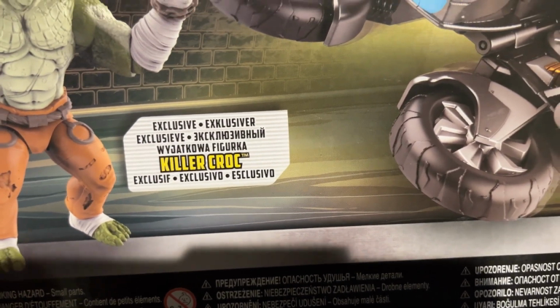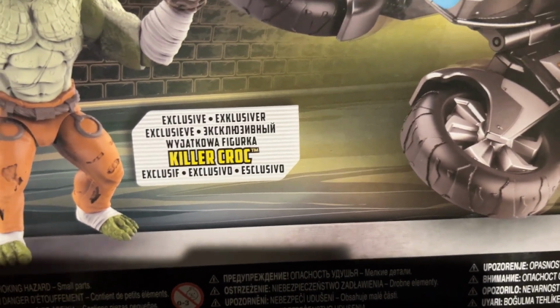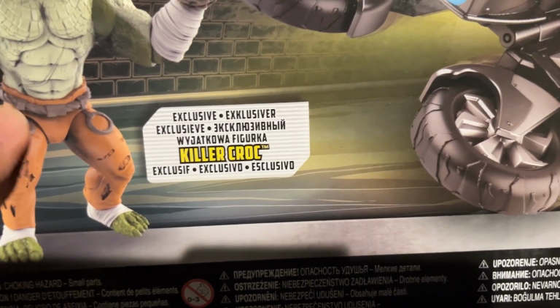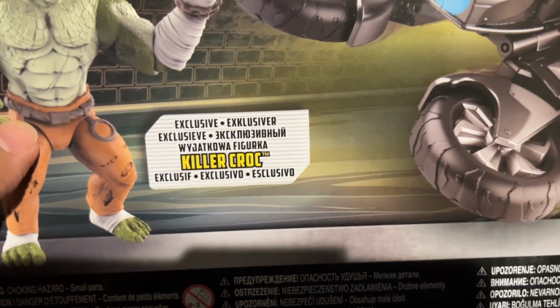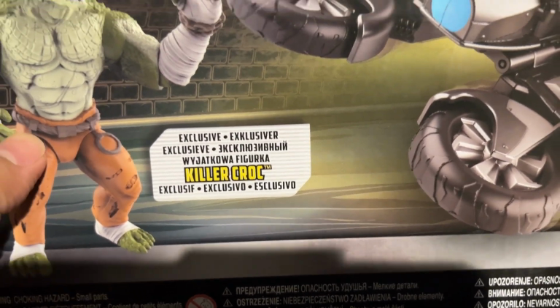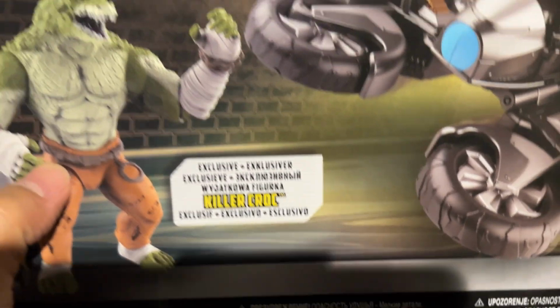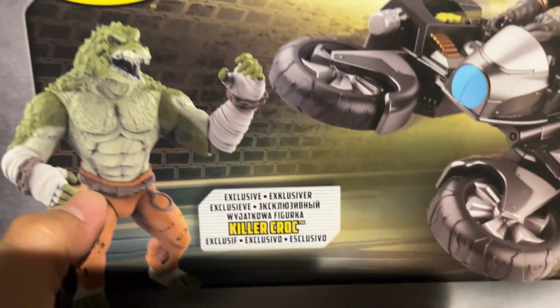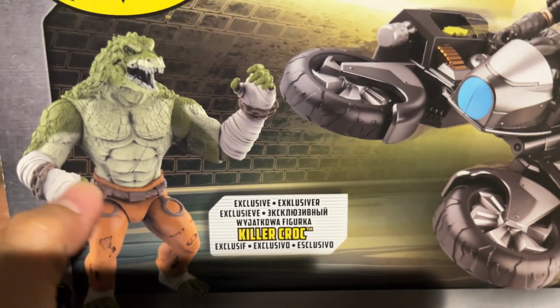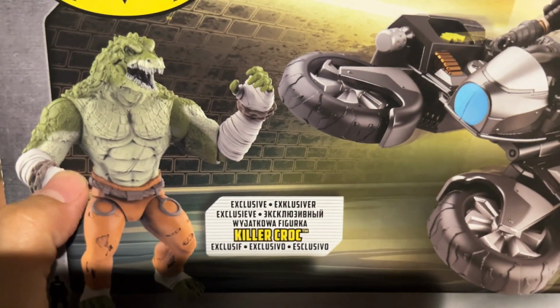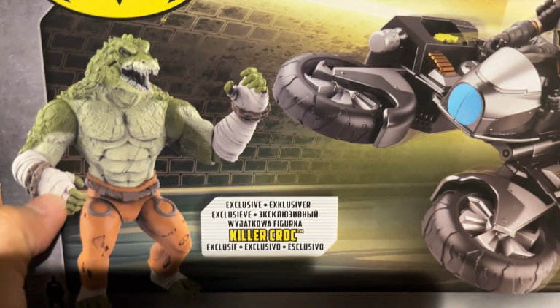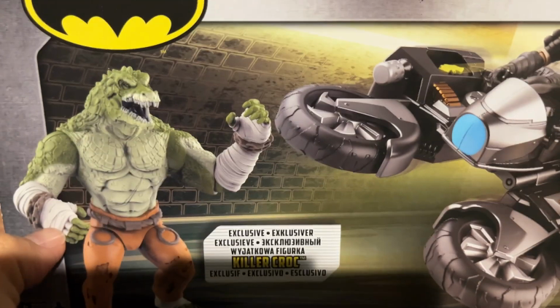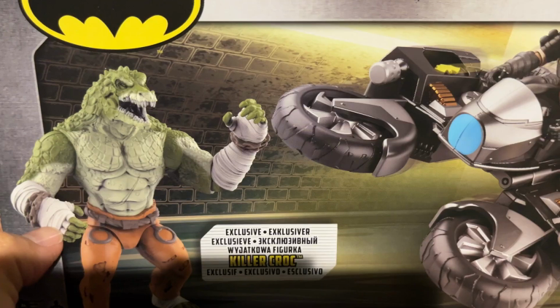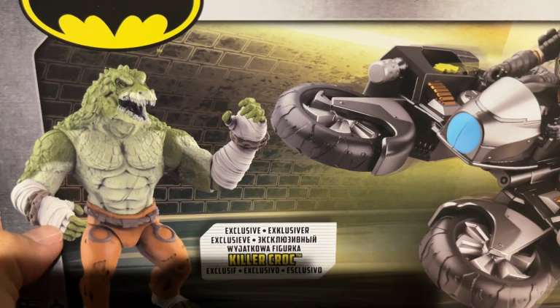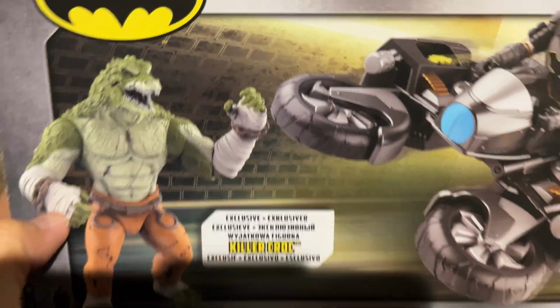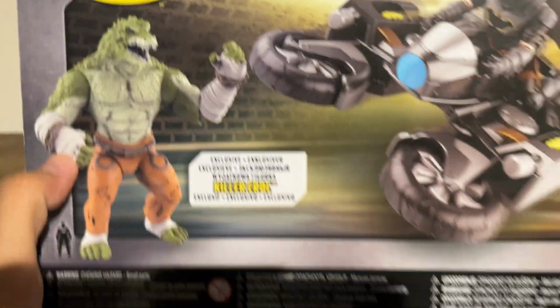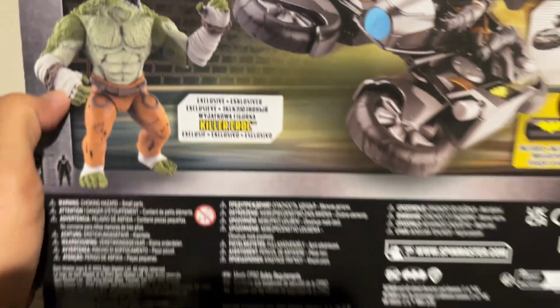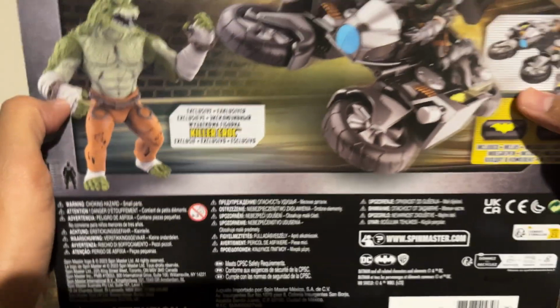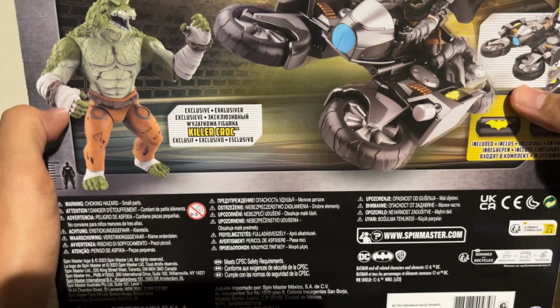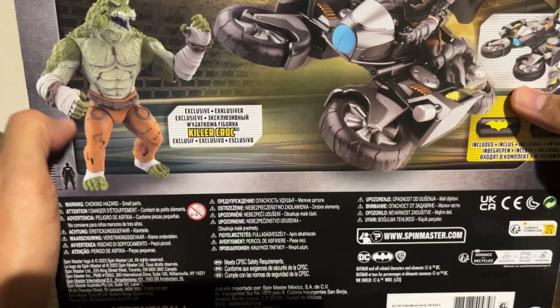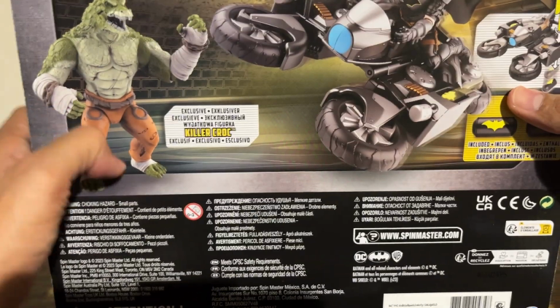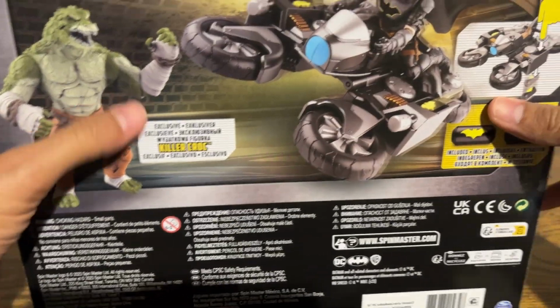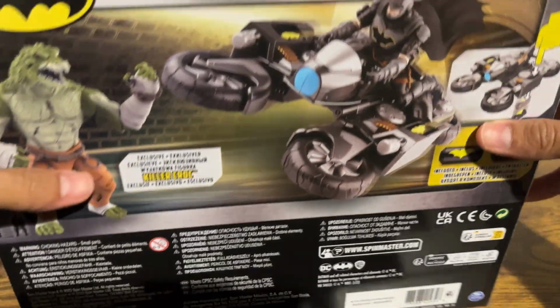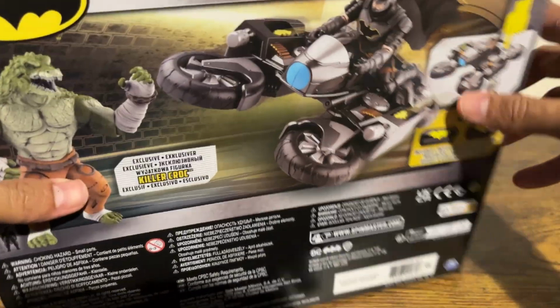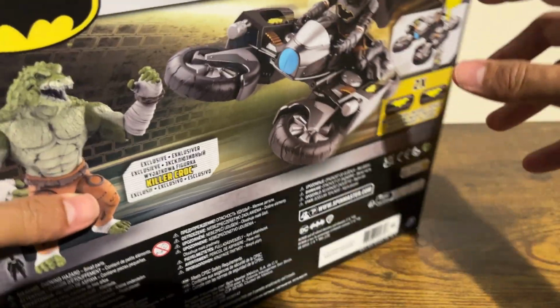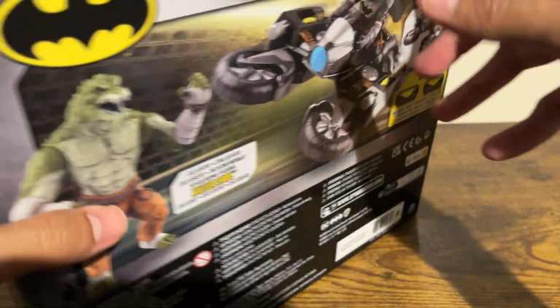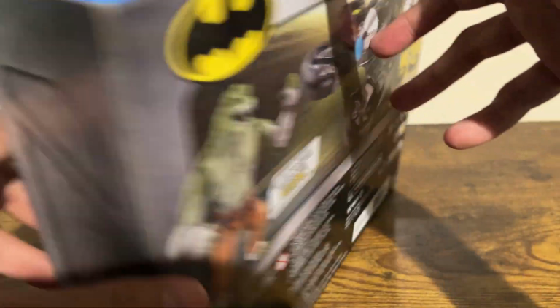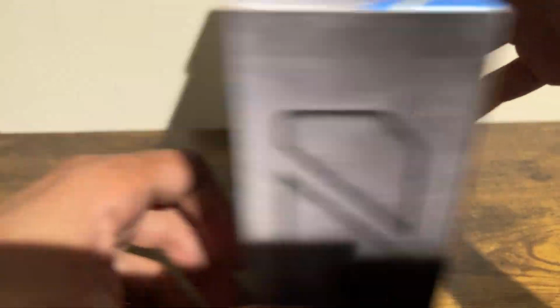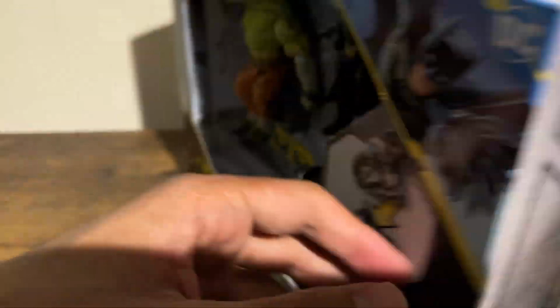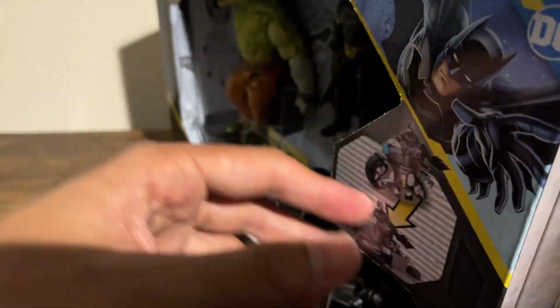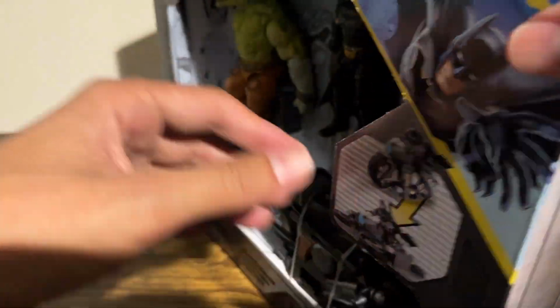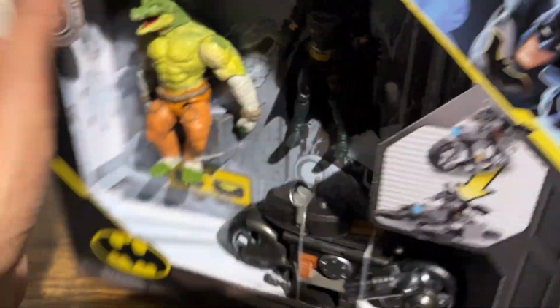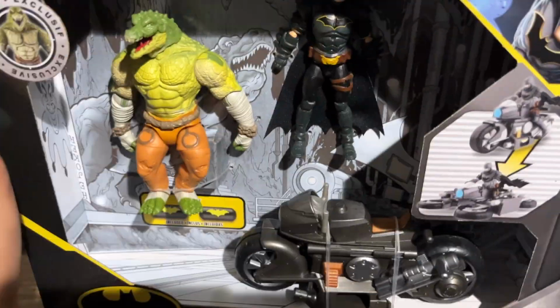Killer Croc is an exclusive, so you have him here. He's one of Batman's nemeses.